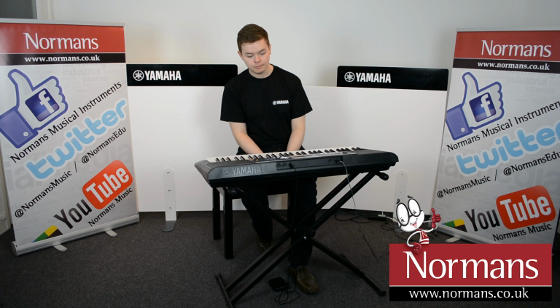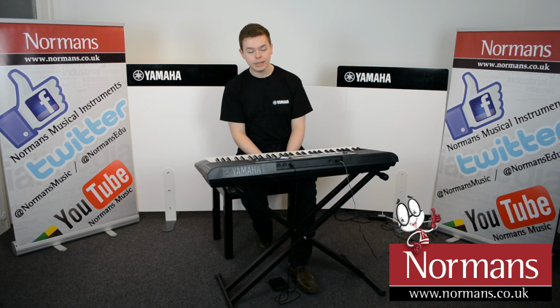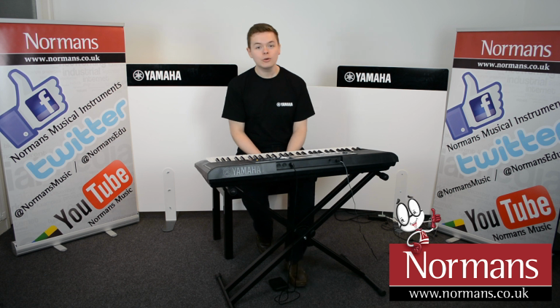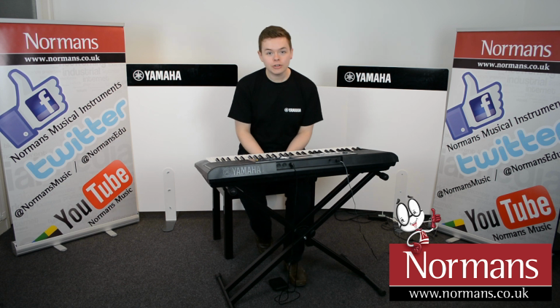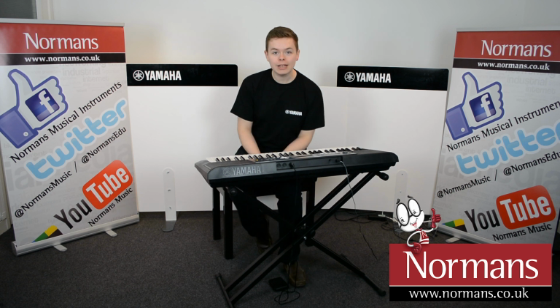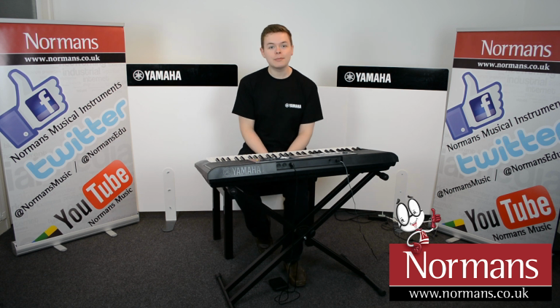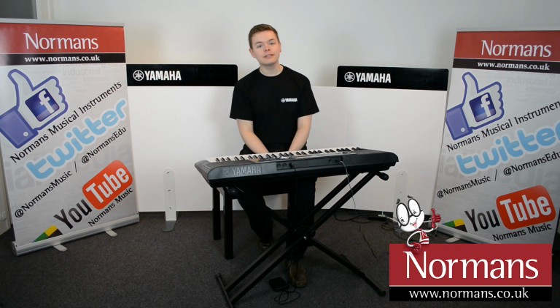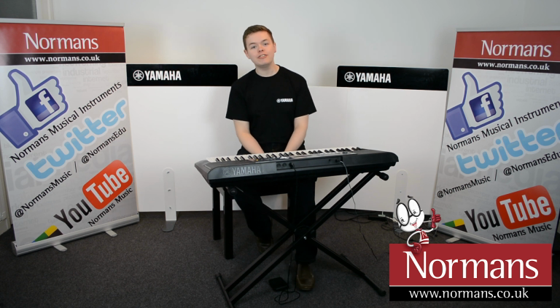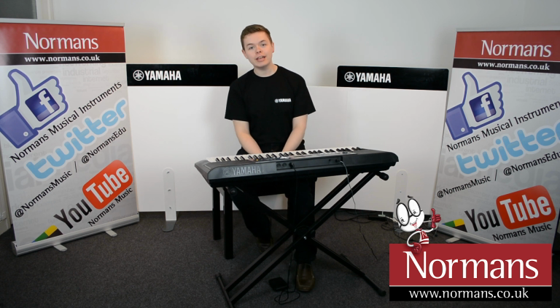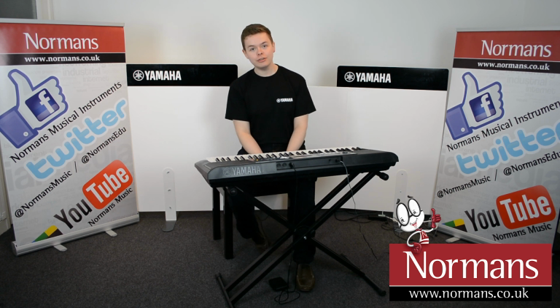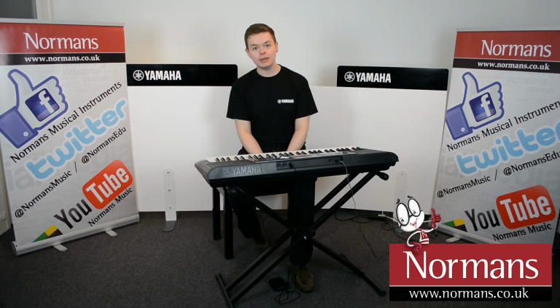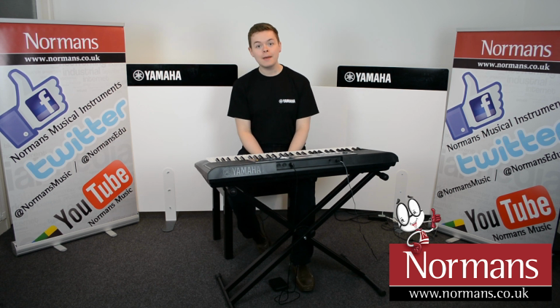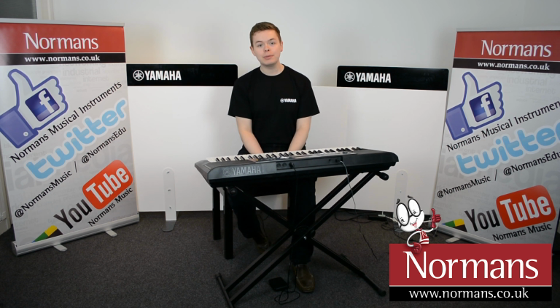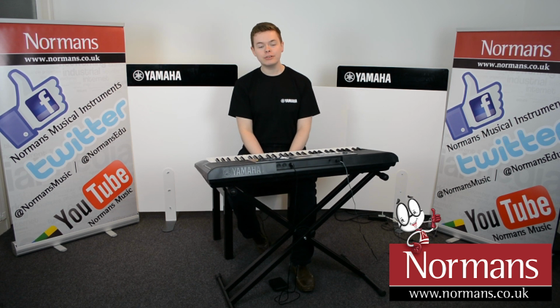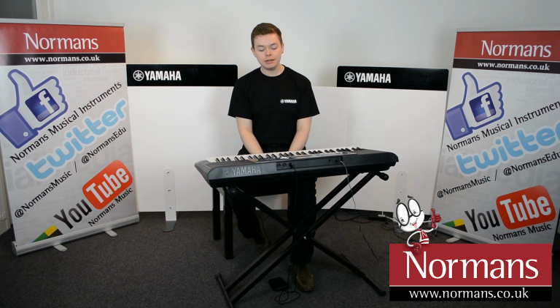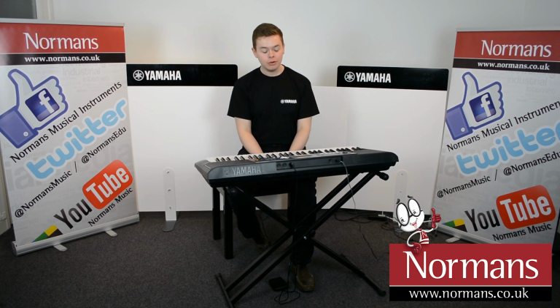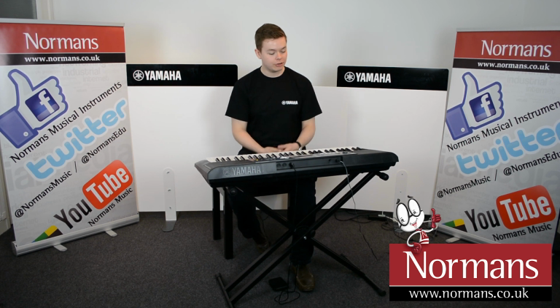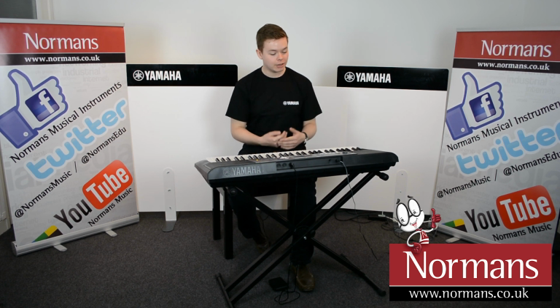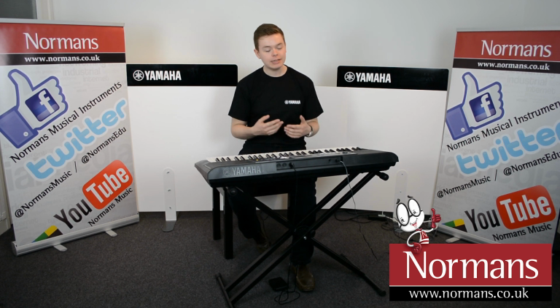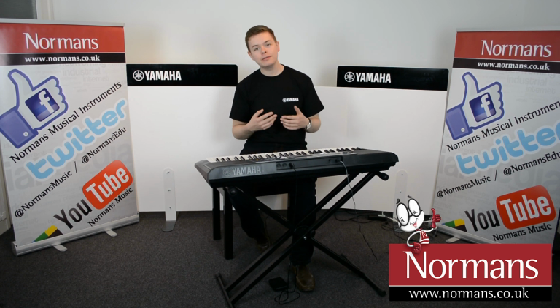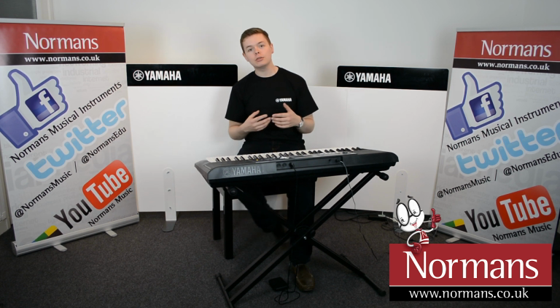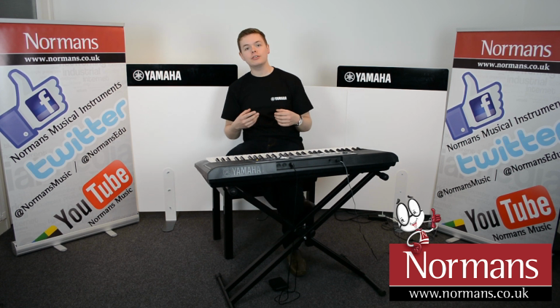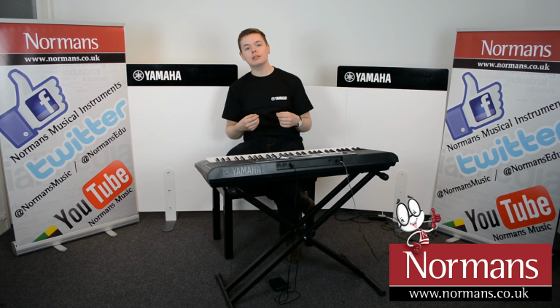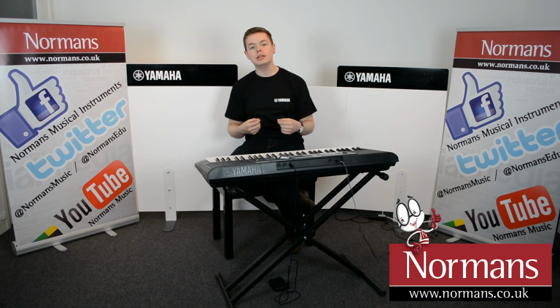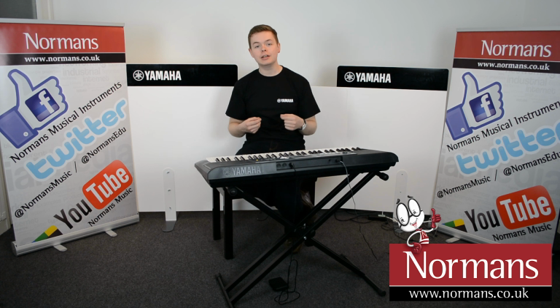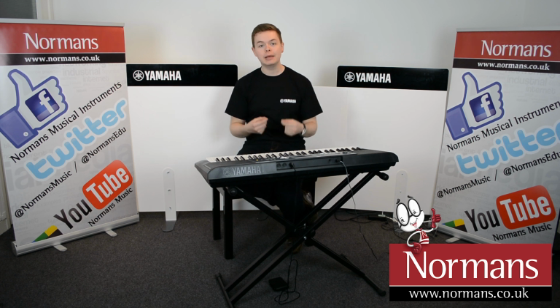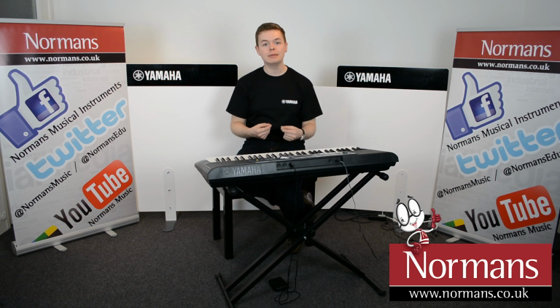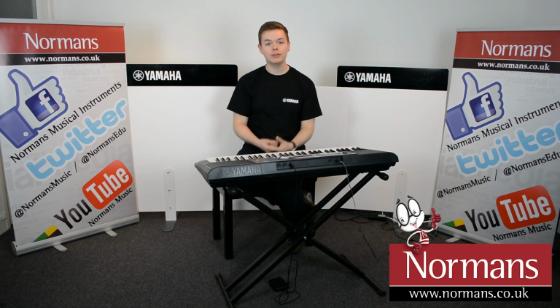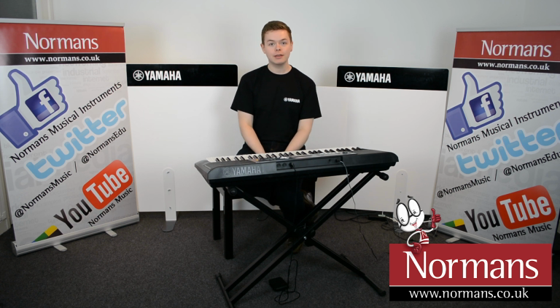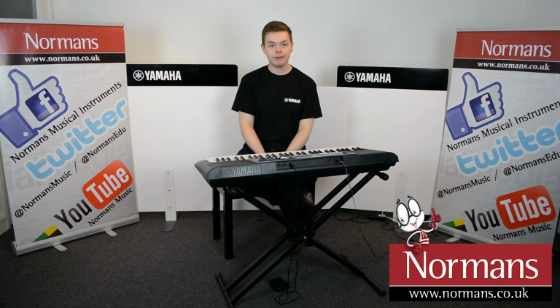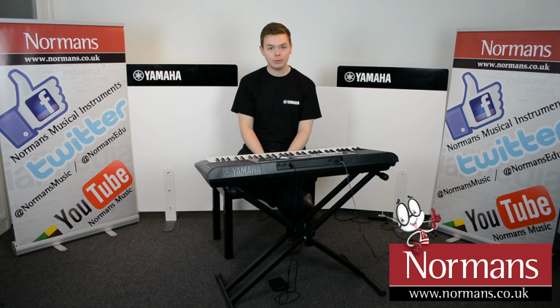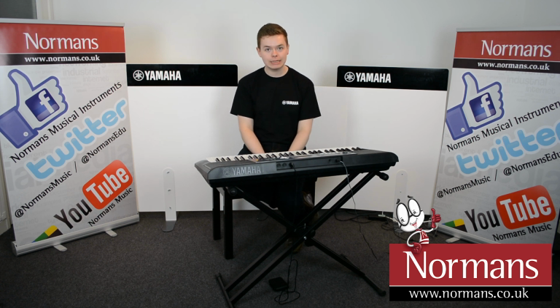It also has Yamaha's education suite built-in, which is ideal if you want to start learning and making music very quickly.